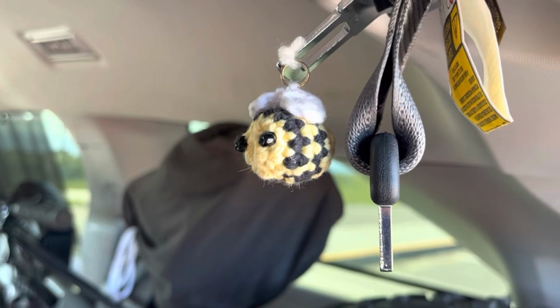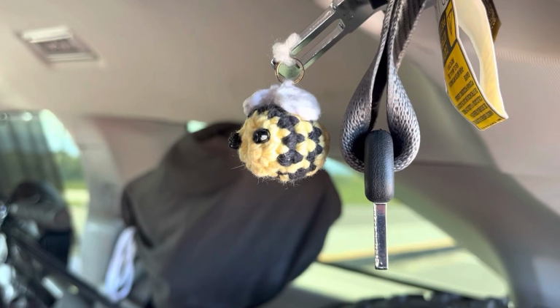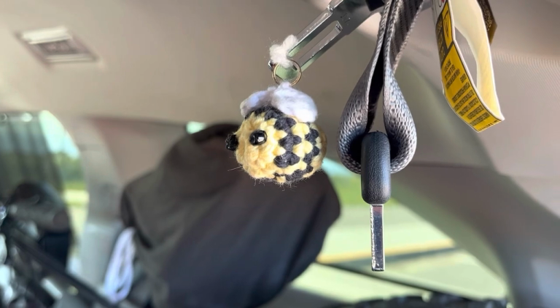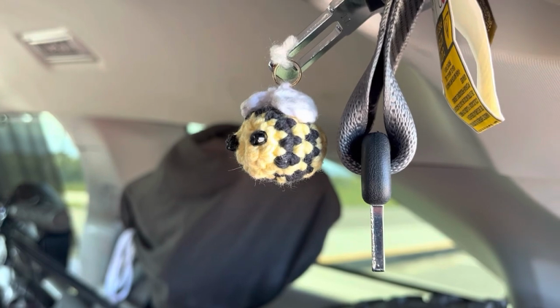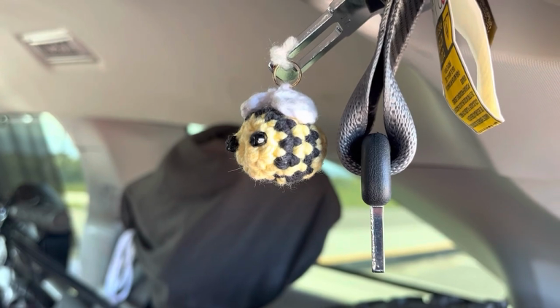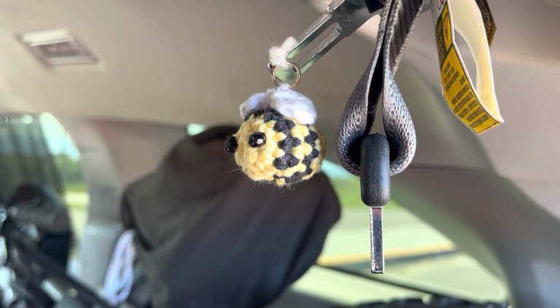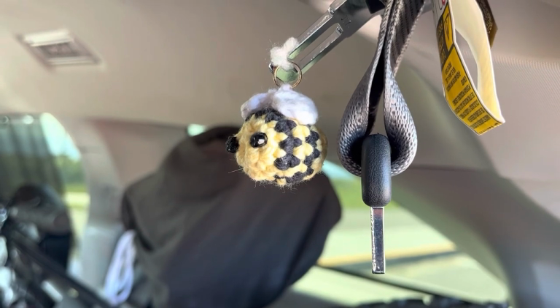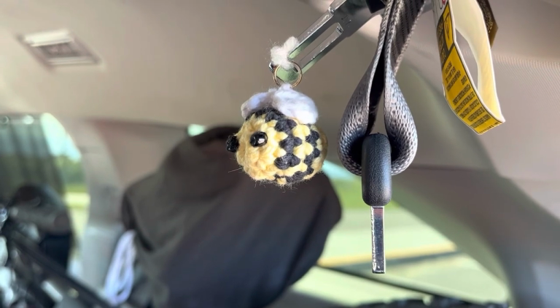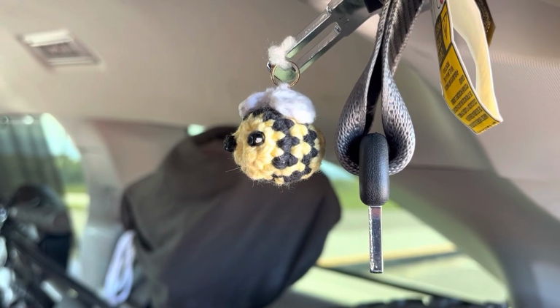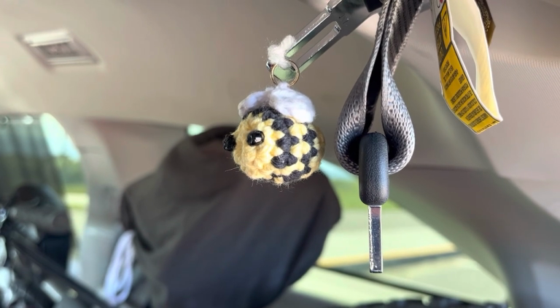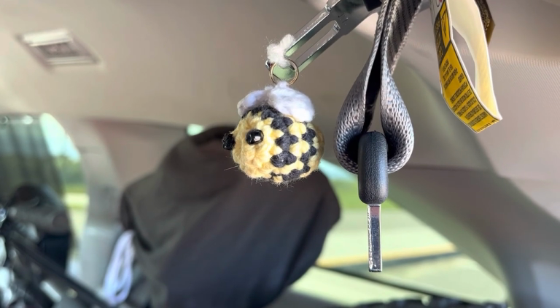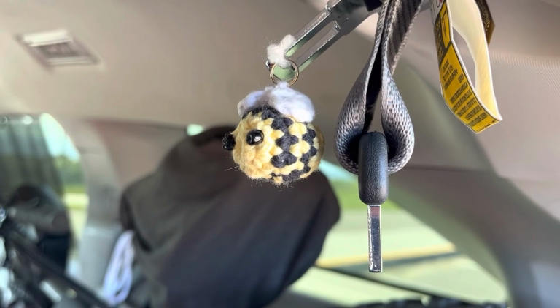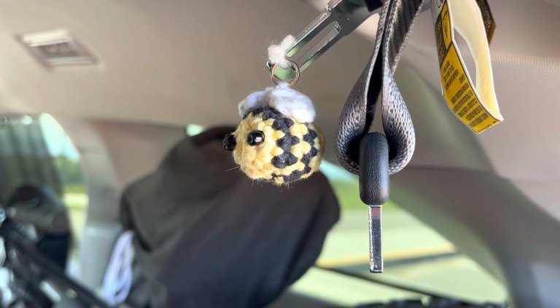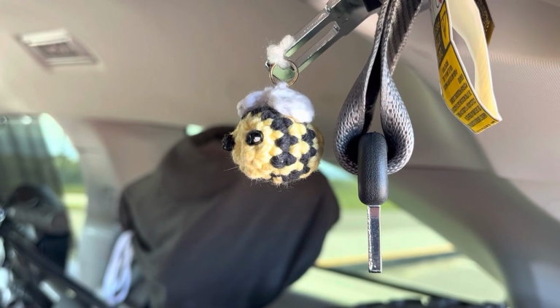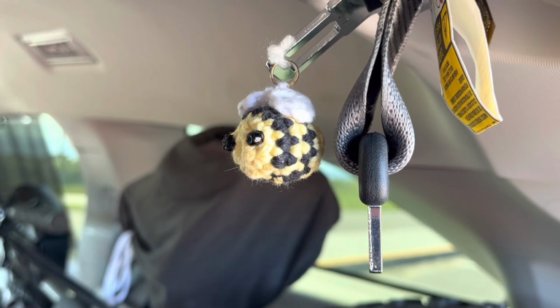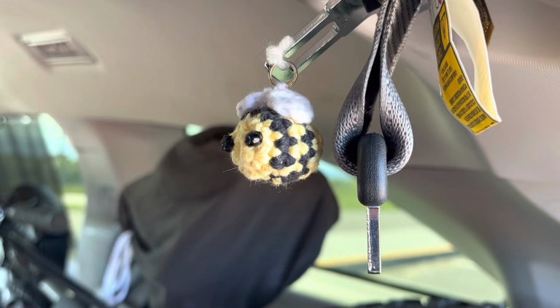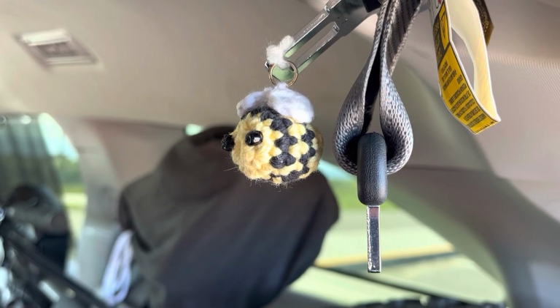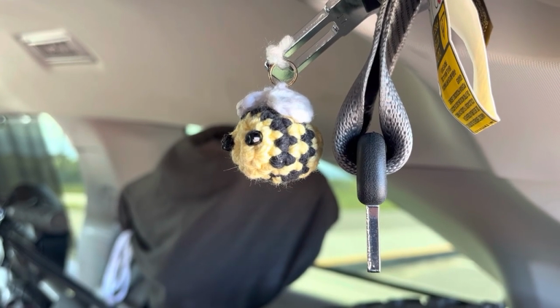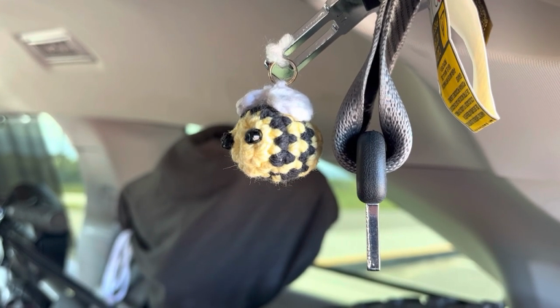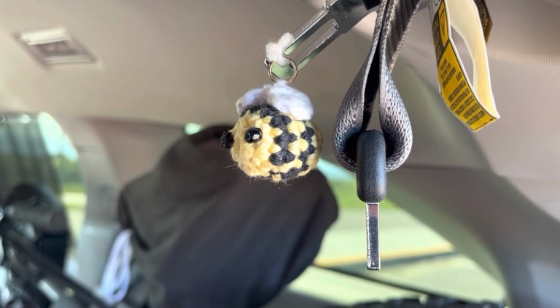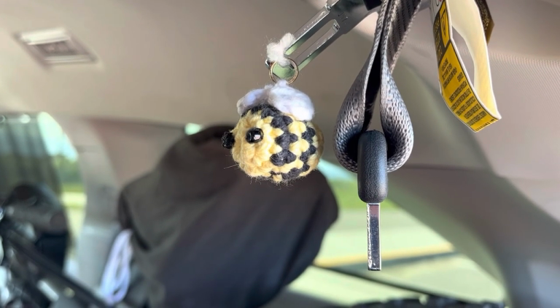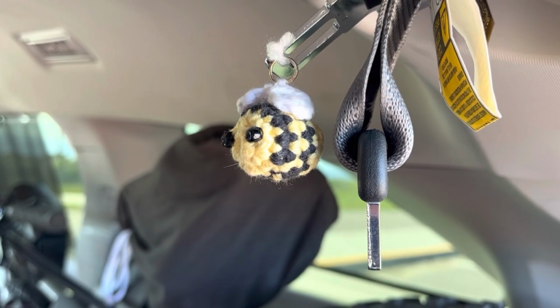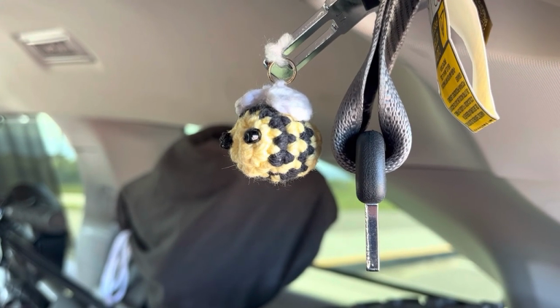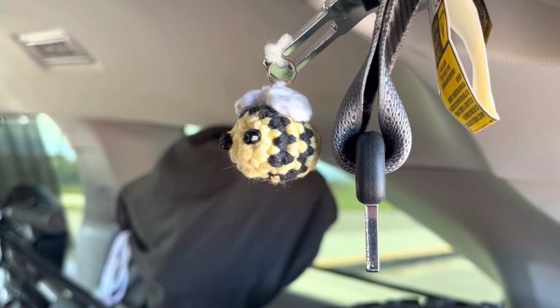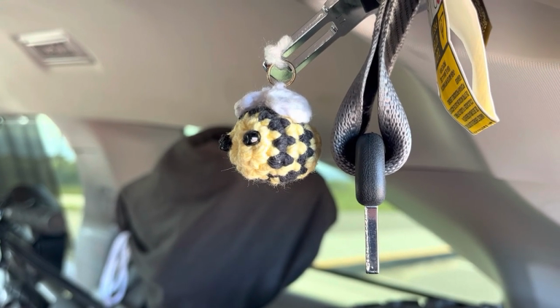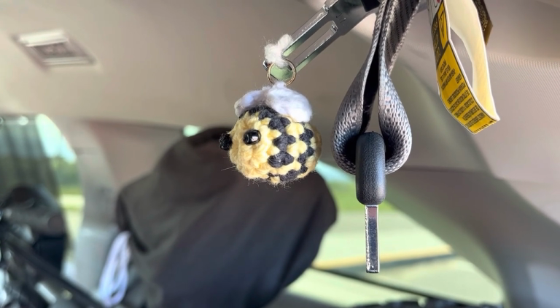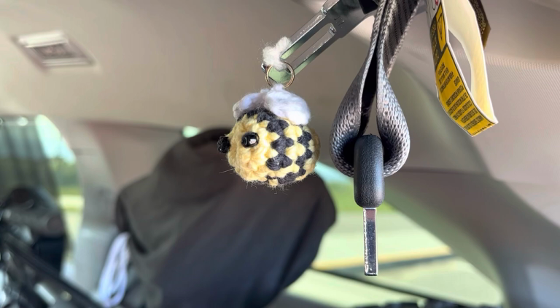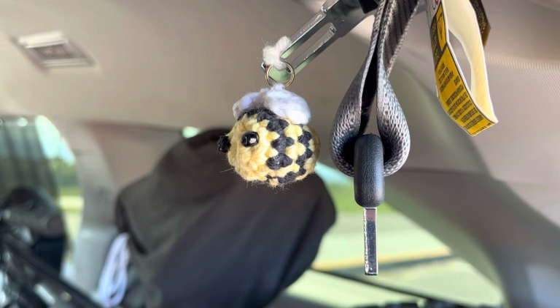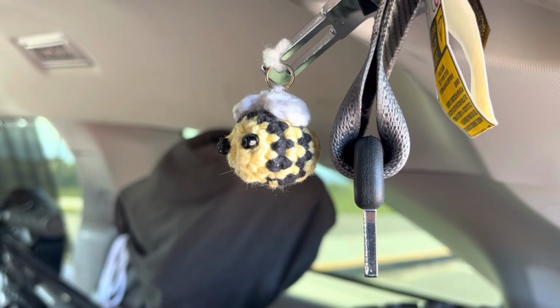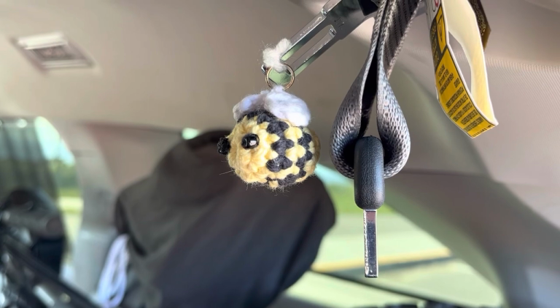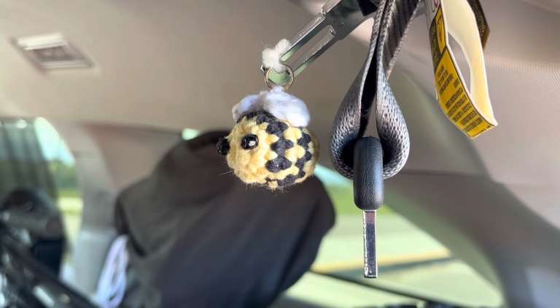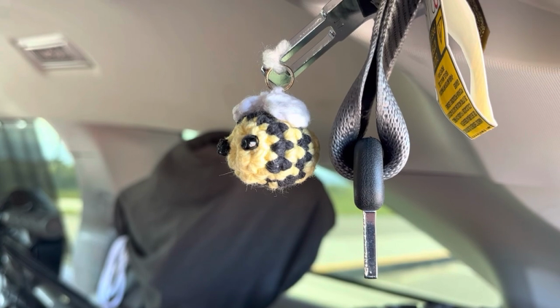Got to have the bee — my daughter made that. She does crochet, Fruity Loops crochet.